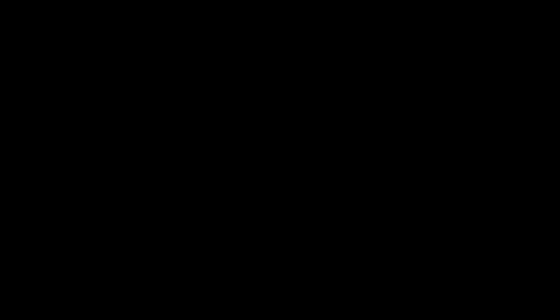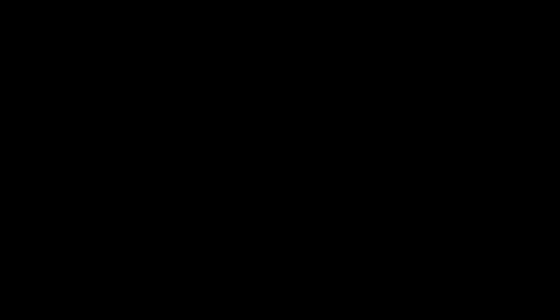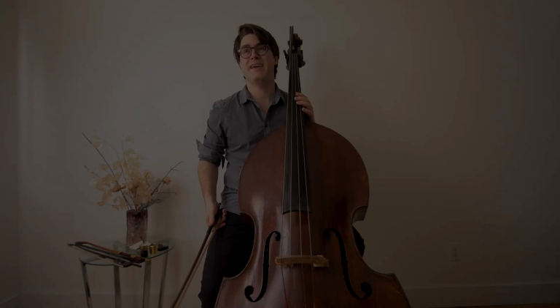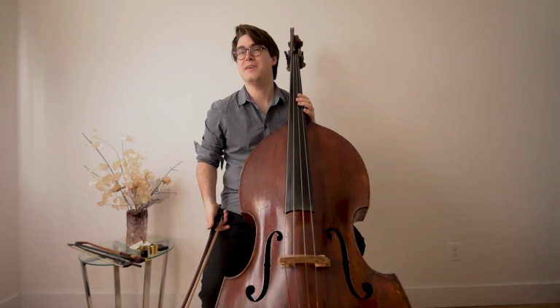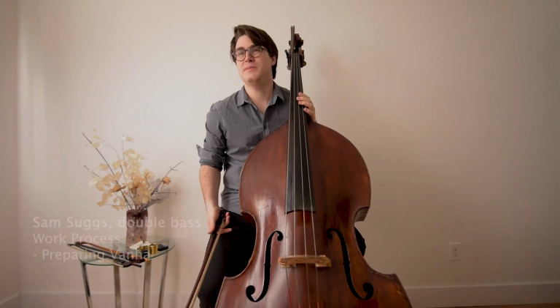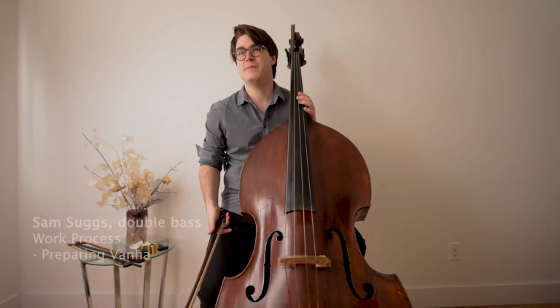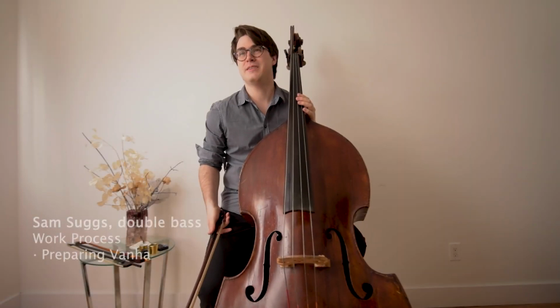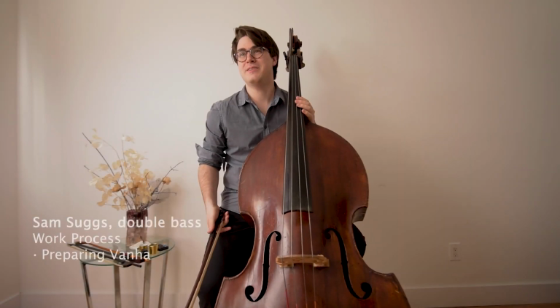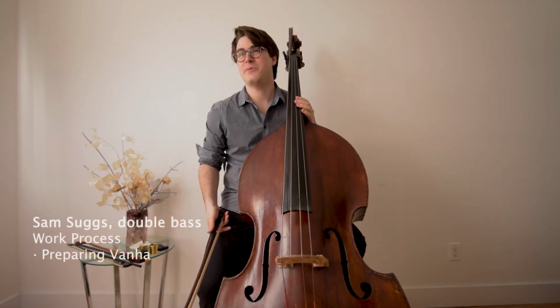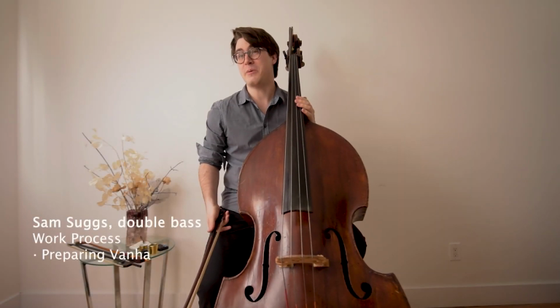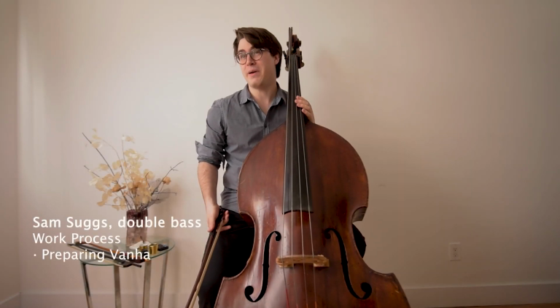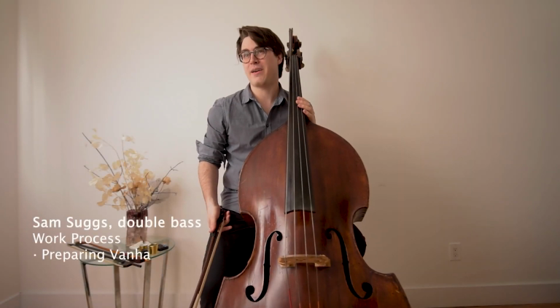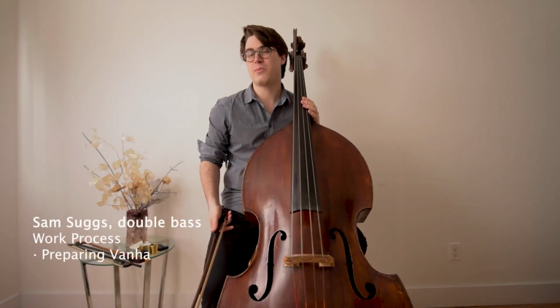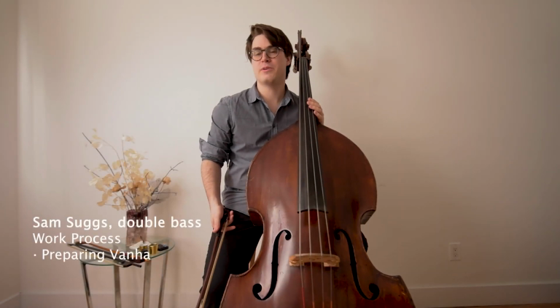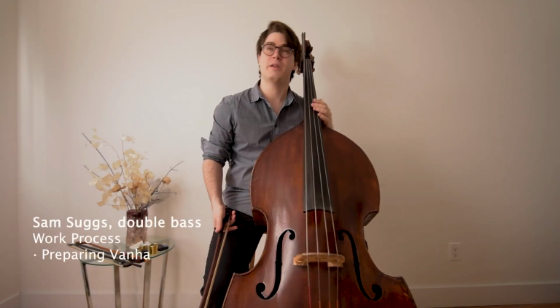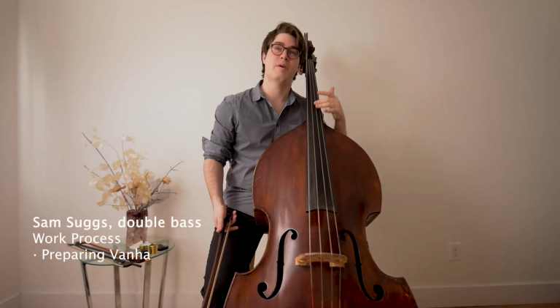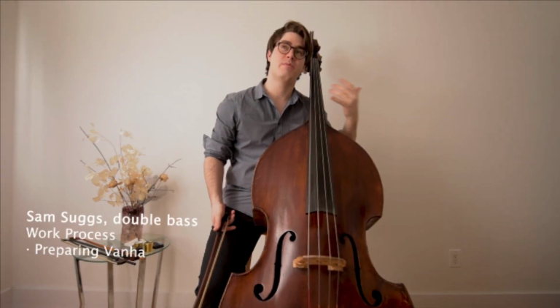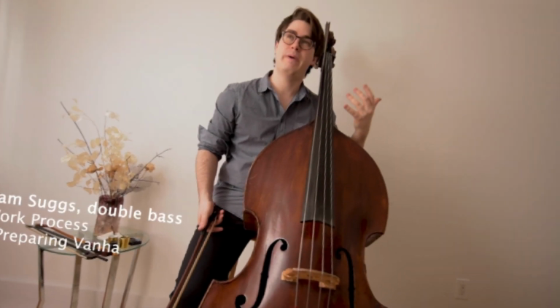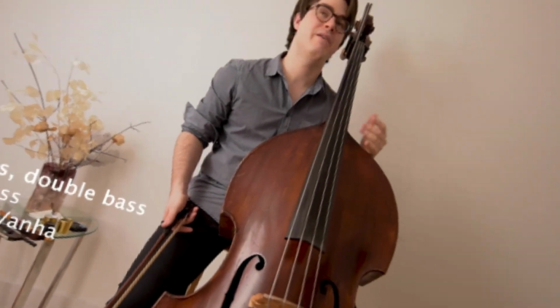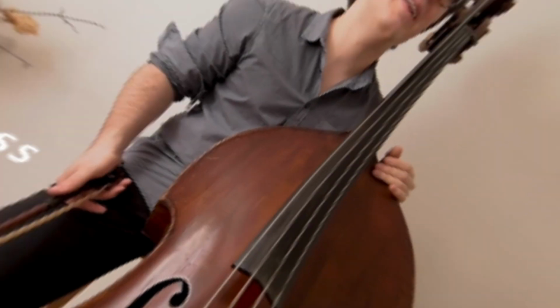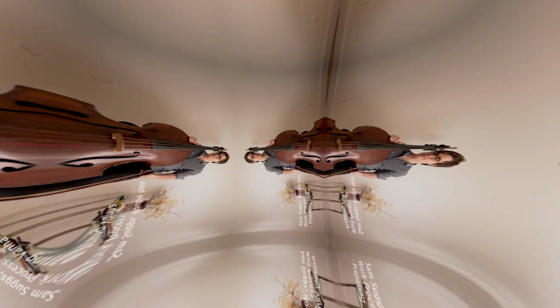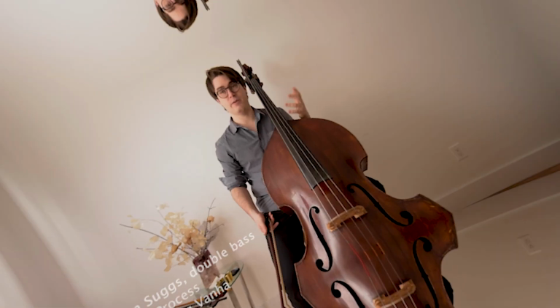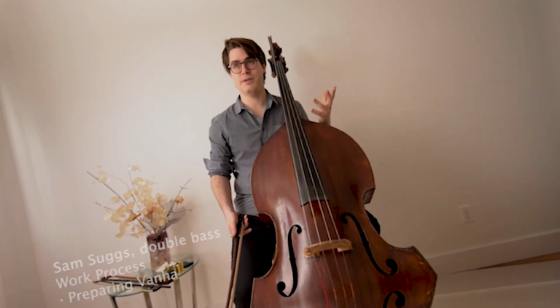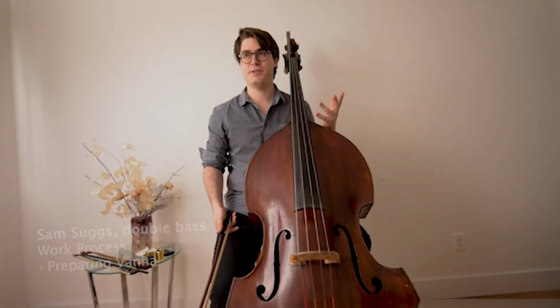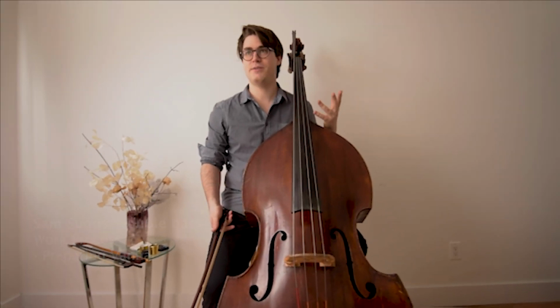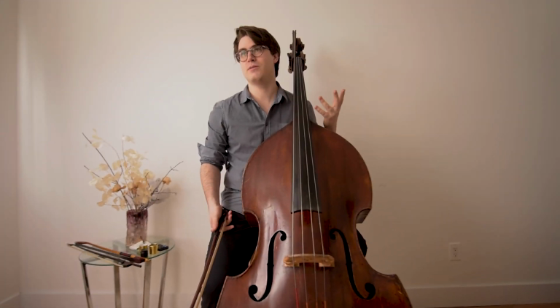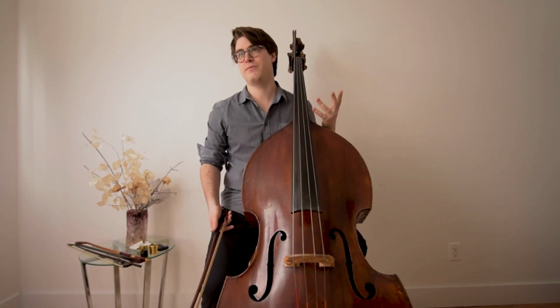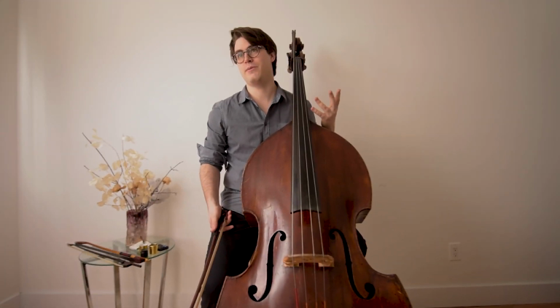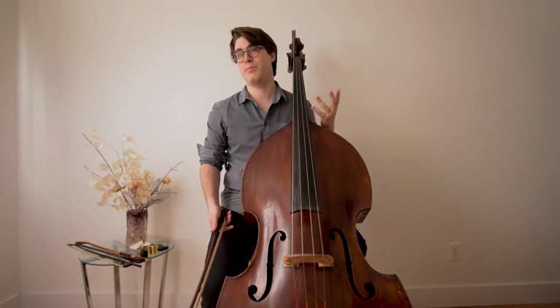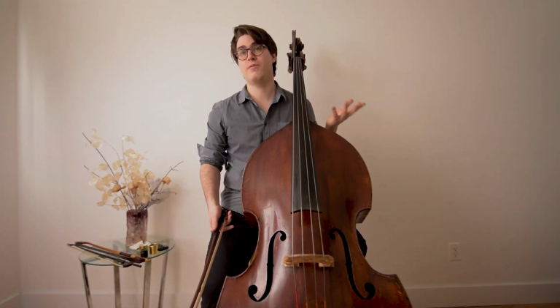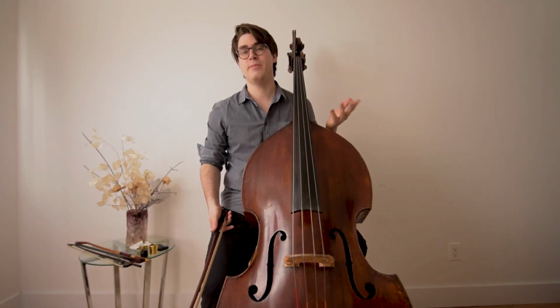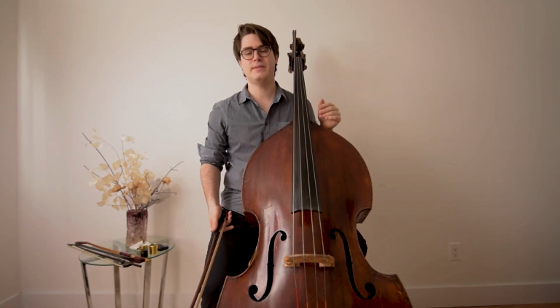Hi, I'm Sam Sutton. Welcome back. We're talking about preparing for an audition or for a performance.